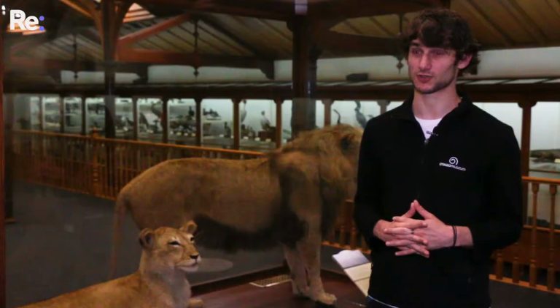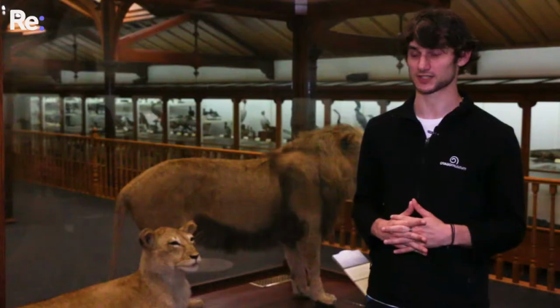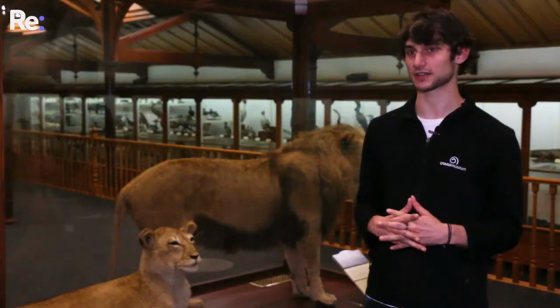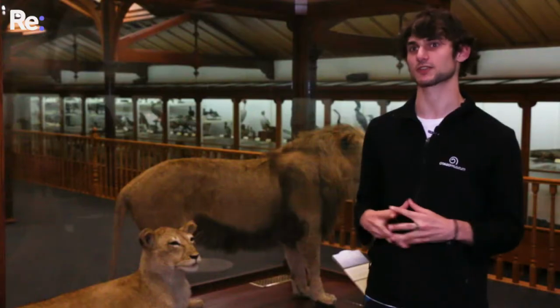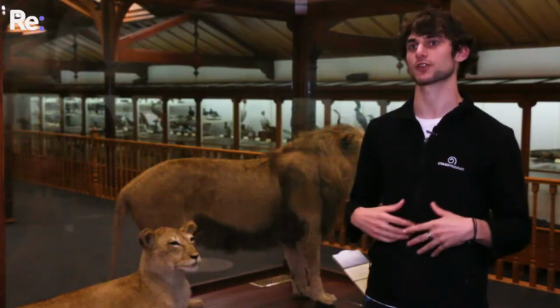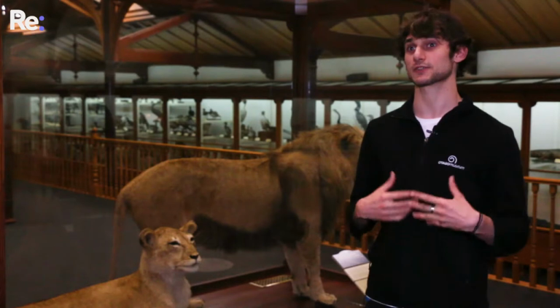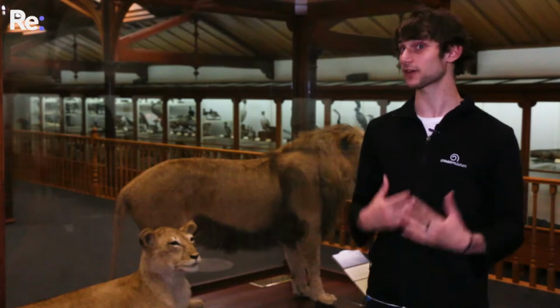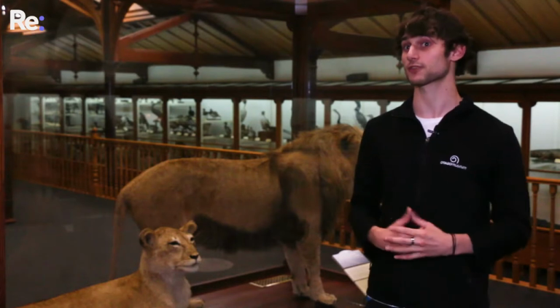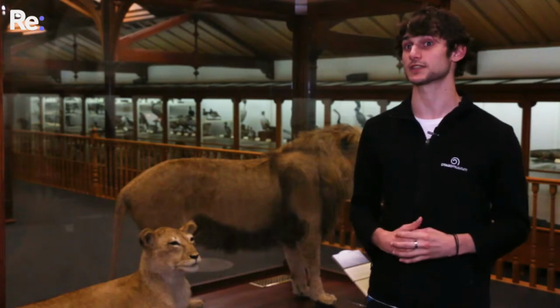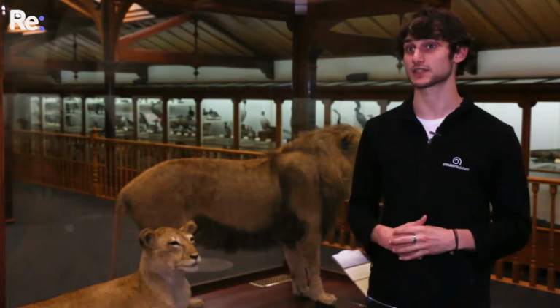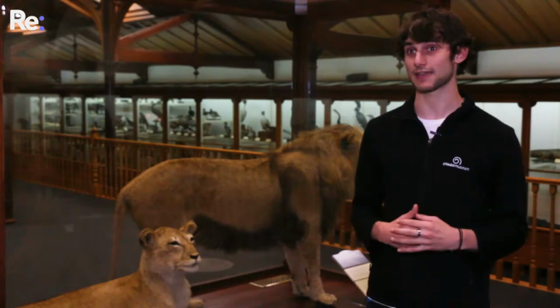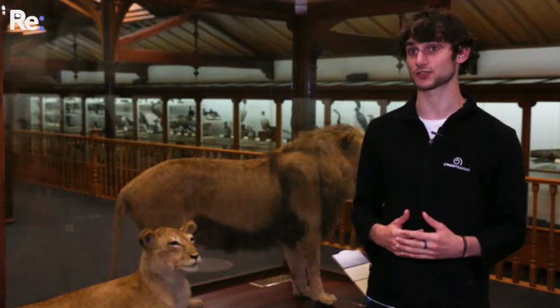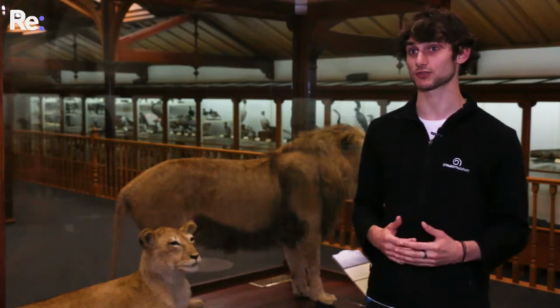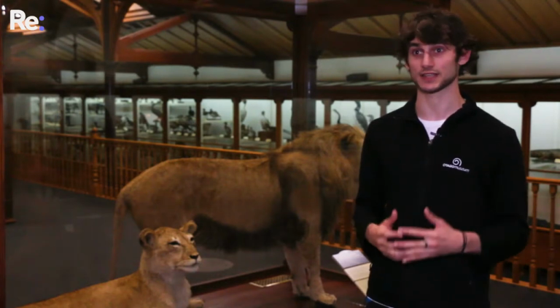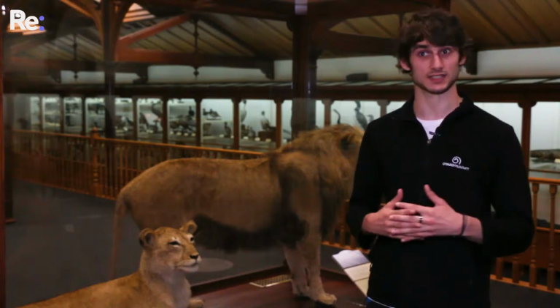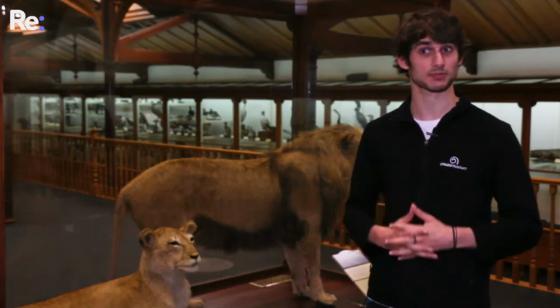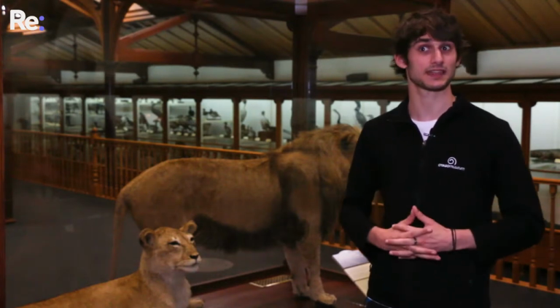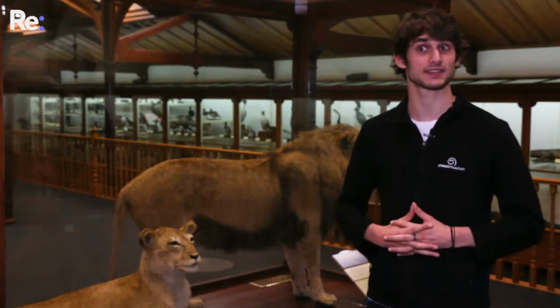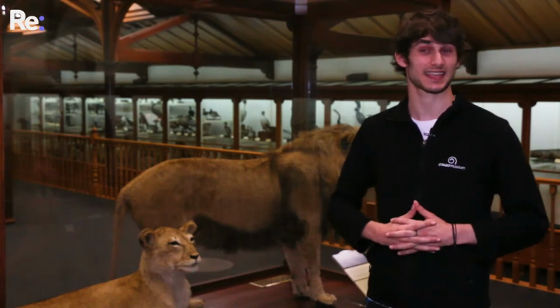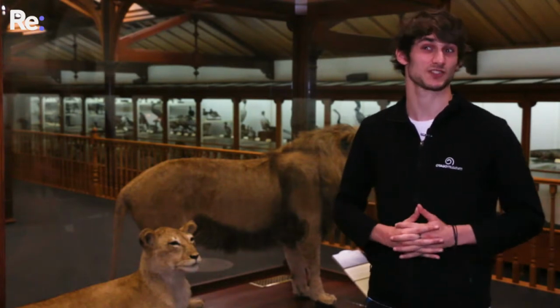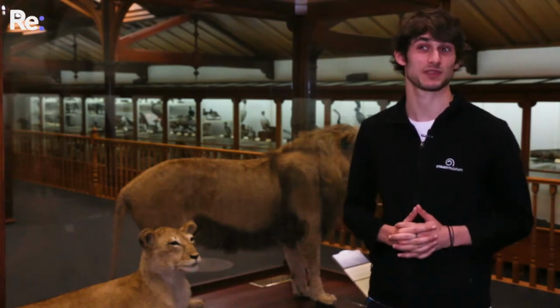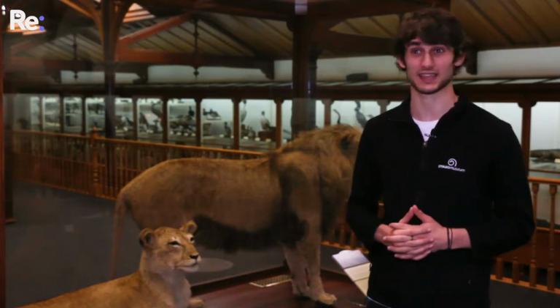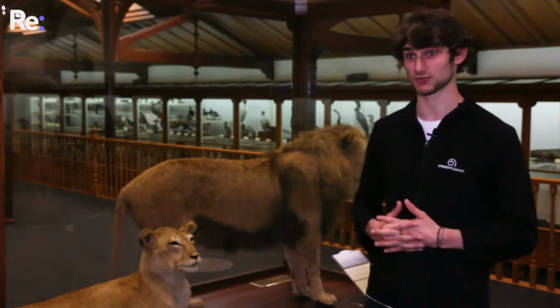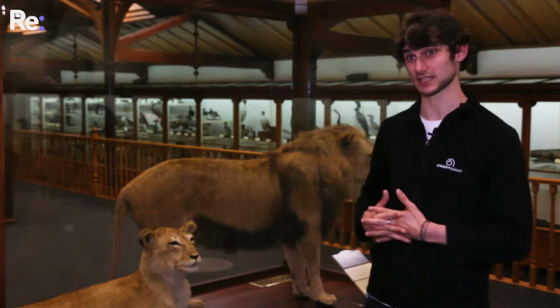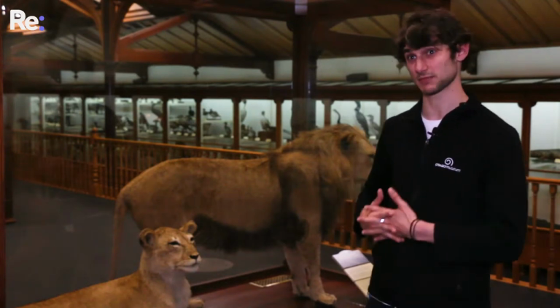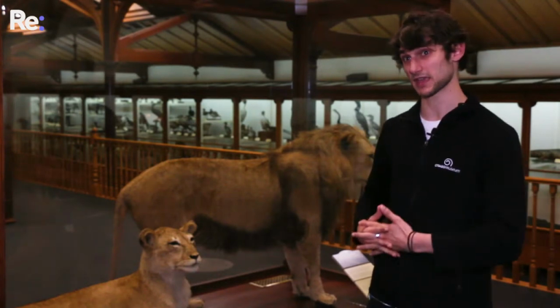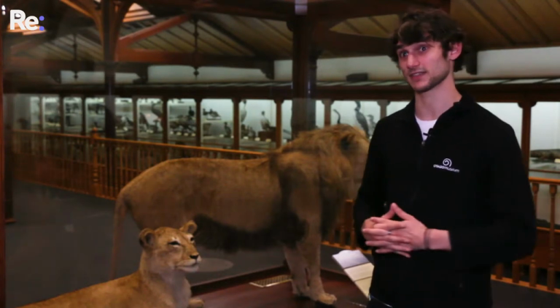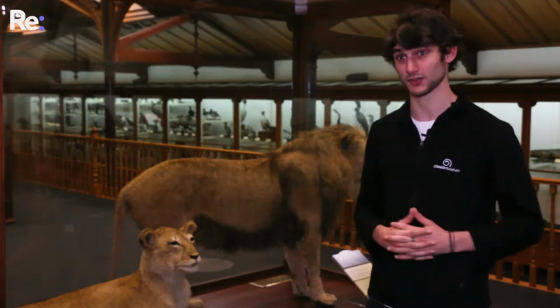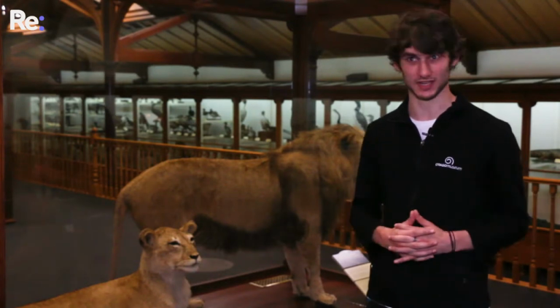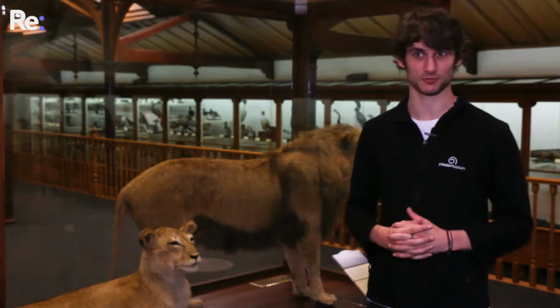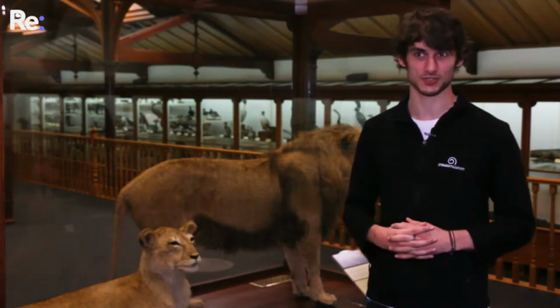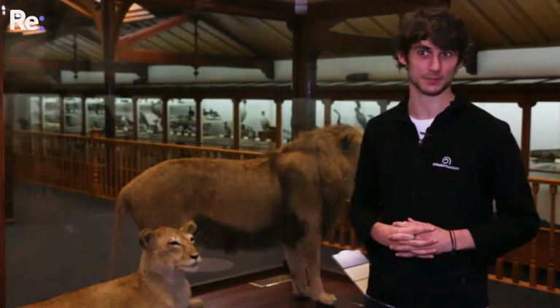So they decided to organise a fundraiser to have the two lions taxidermied and displayed as you see them here in the Otago Museum.